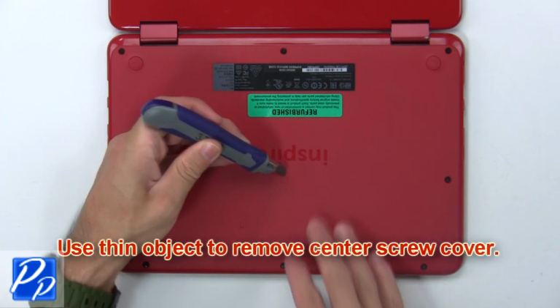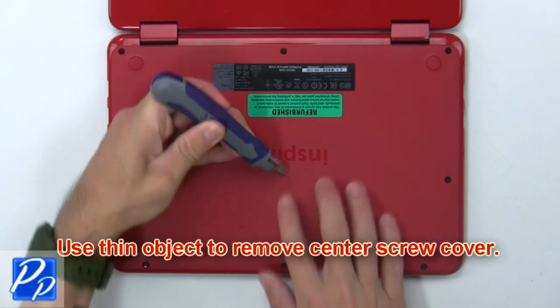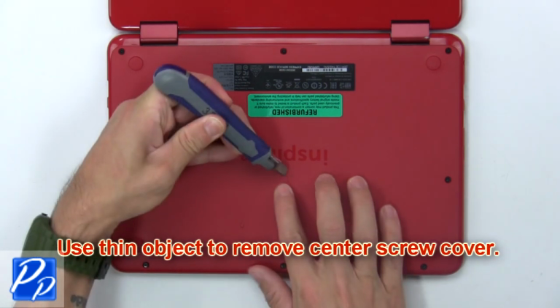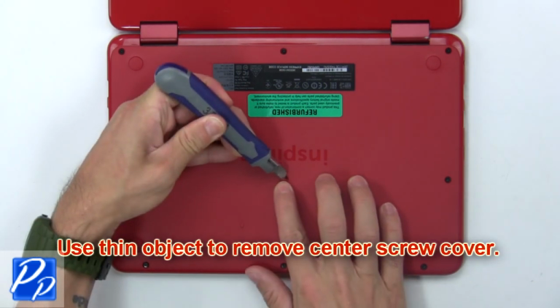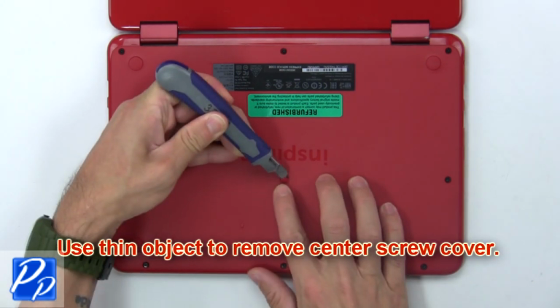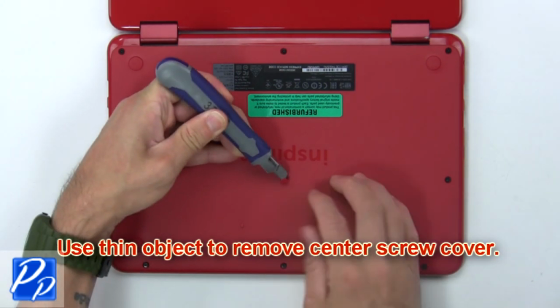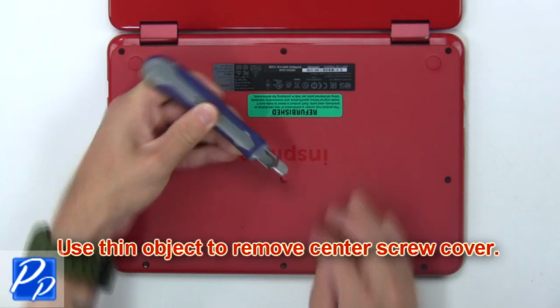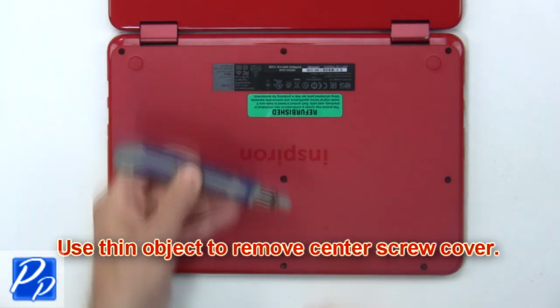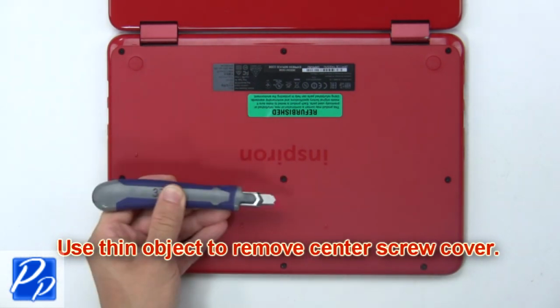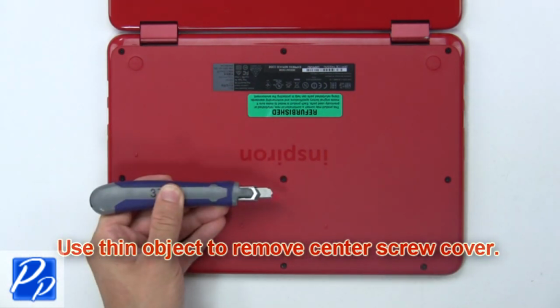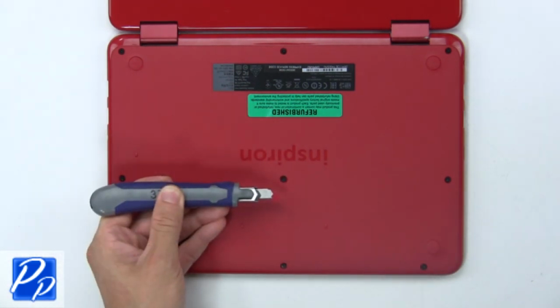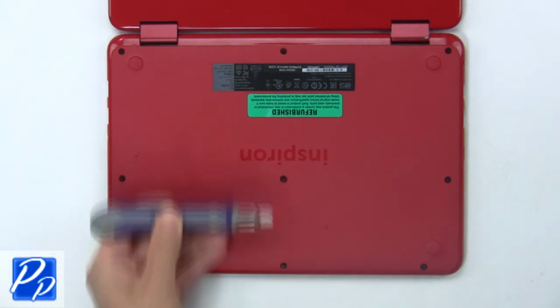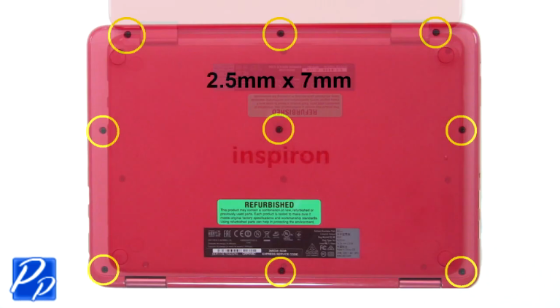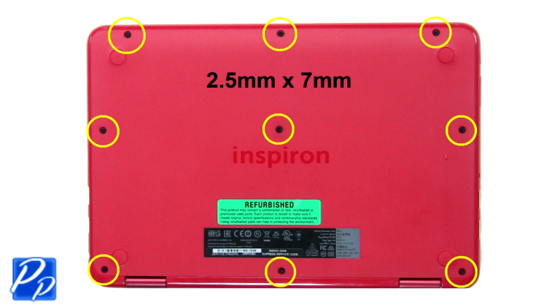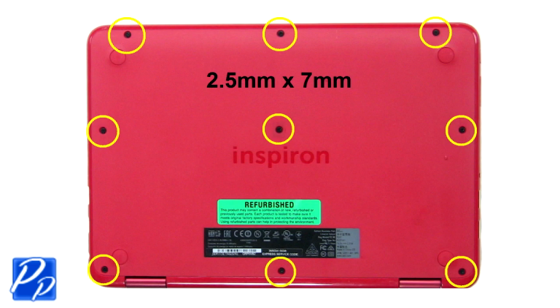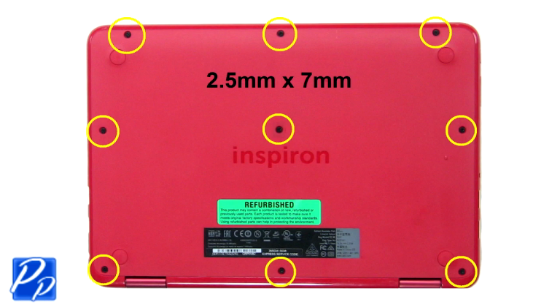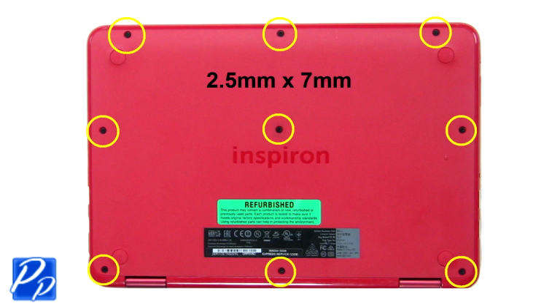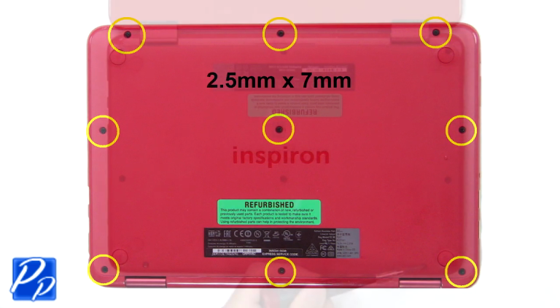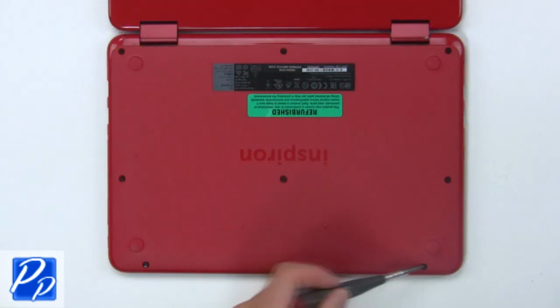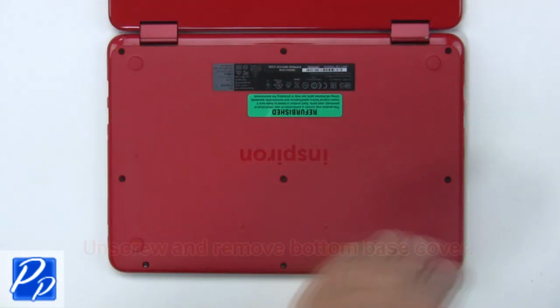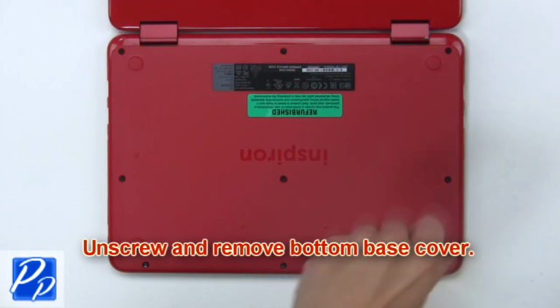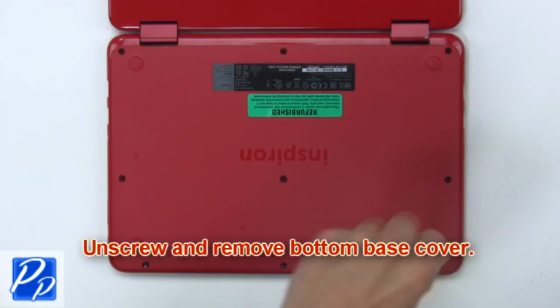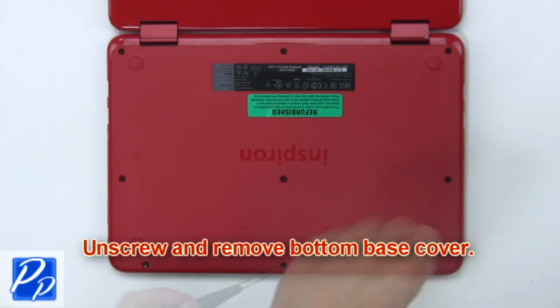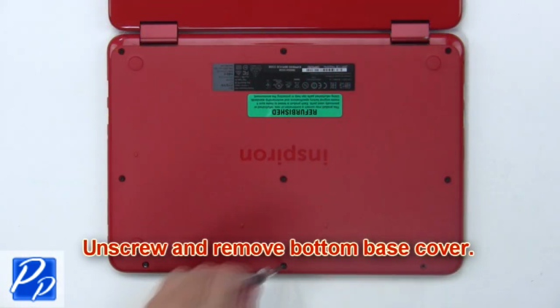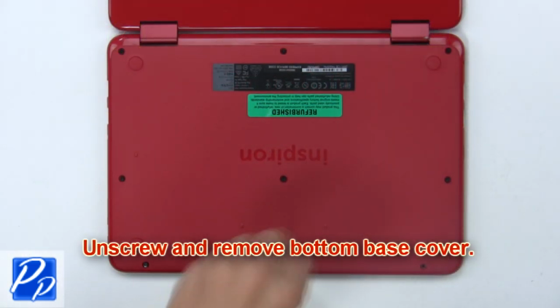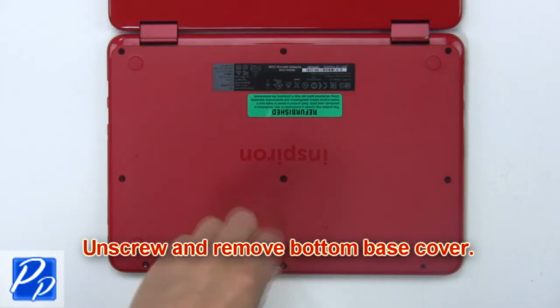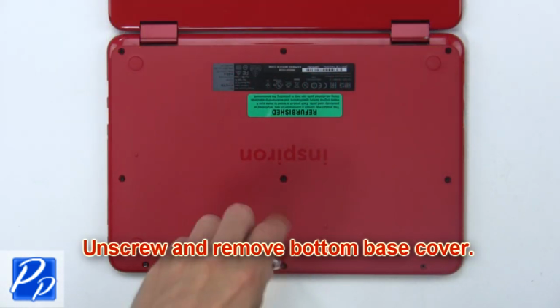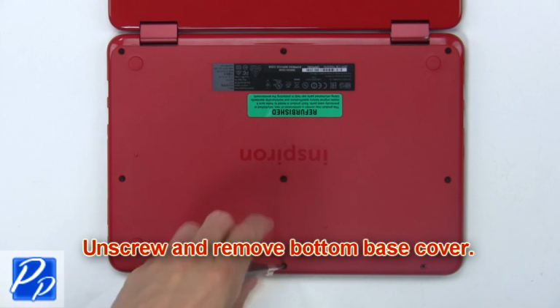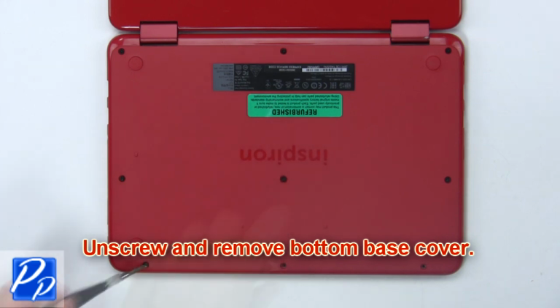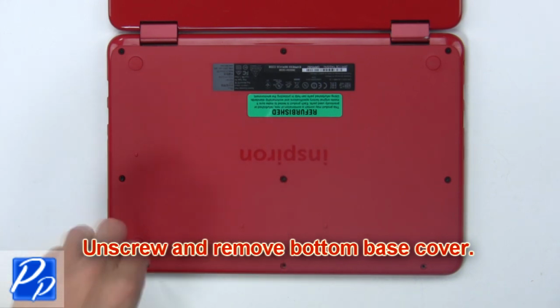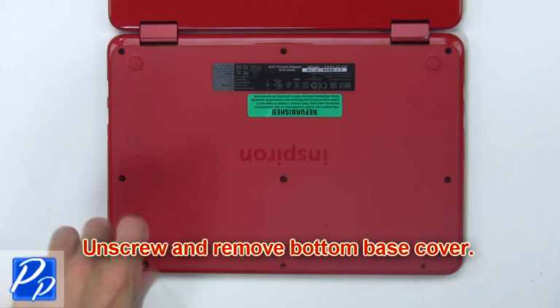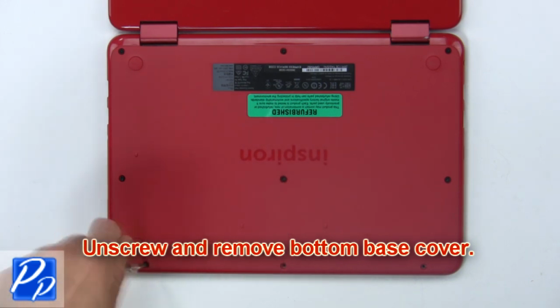Use a thin object to remove the center screw cover. Then unscrew and remove the bottom base cover.